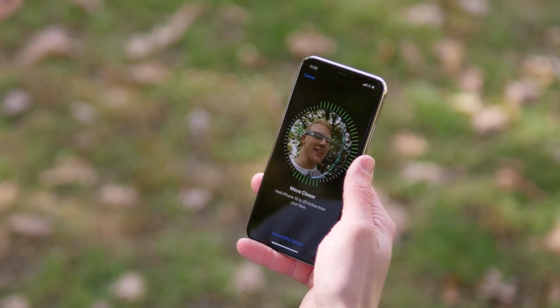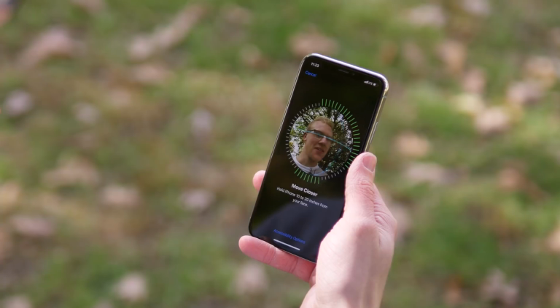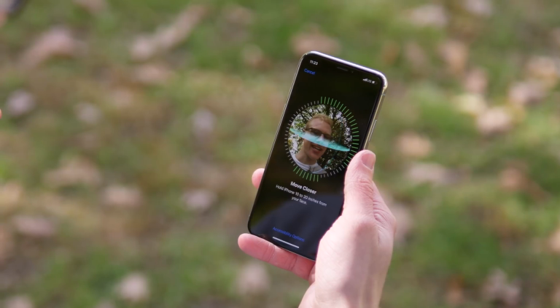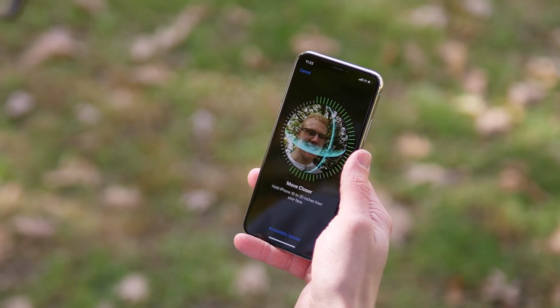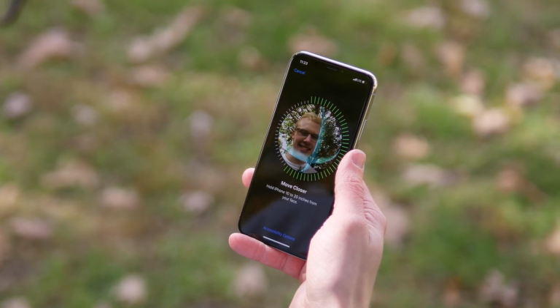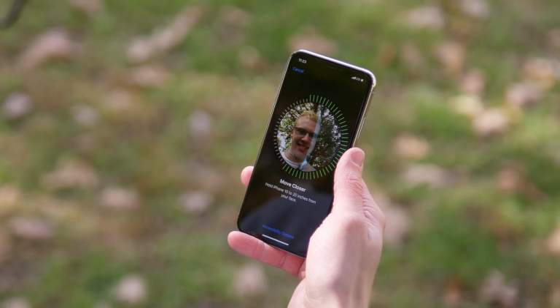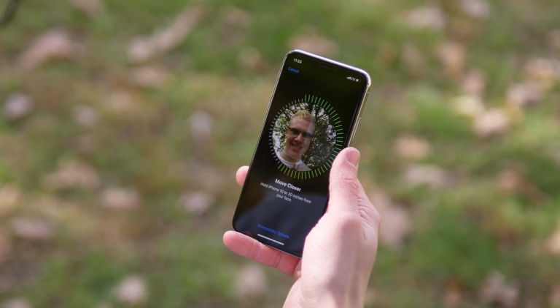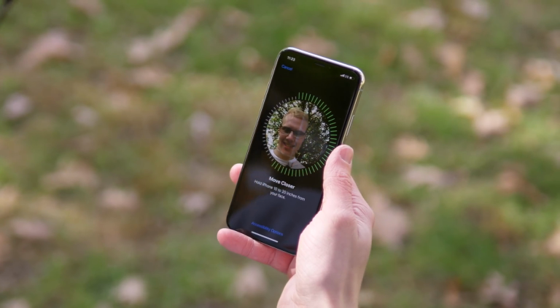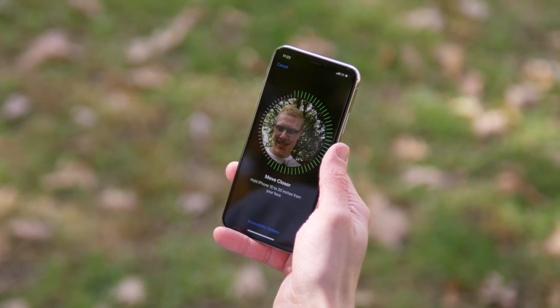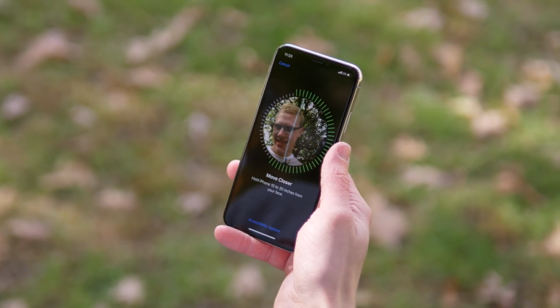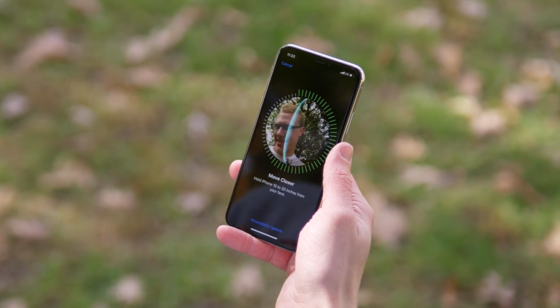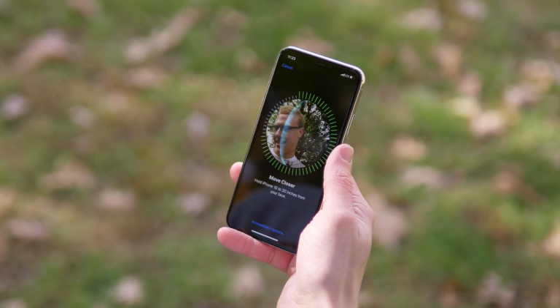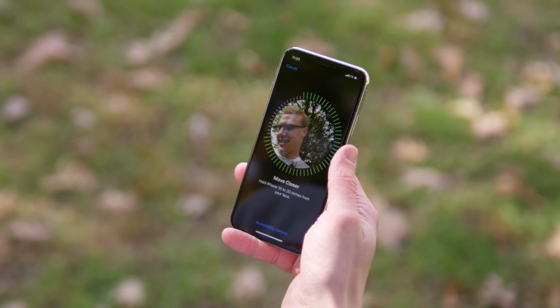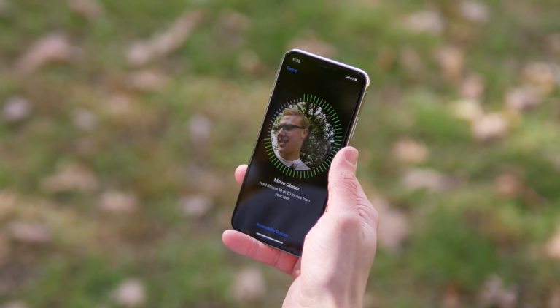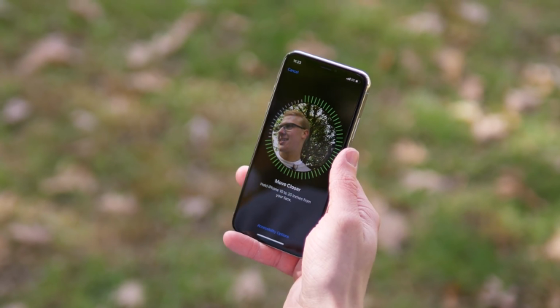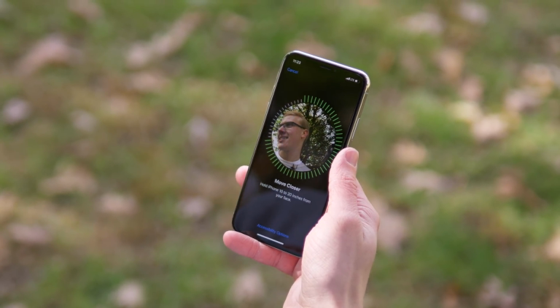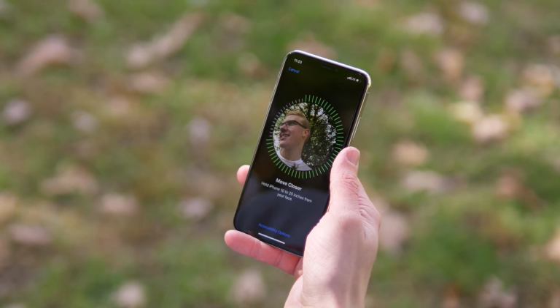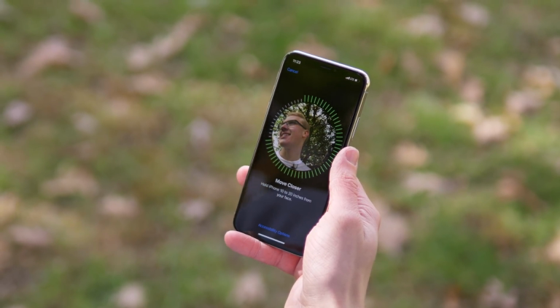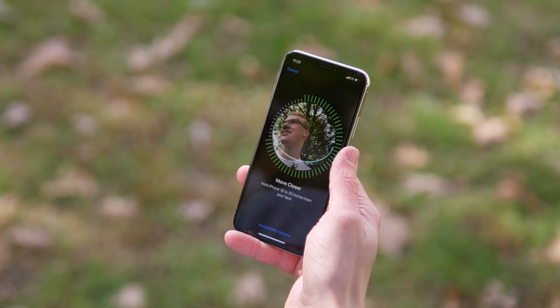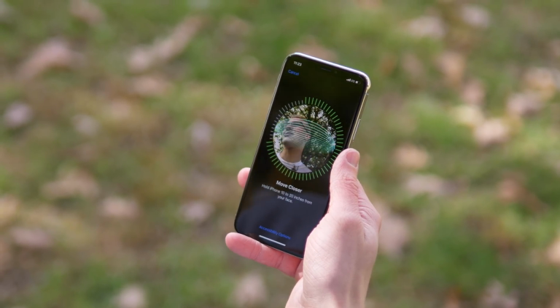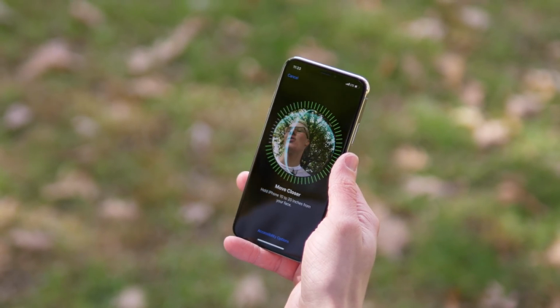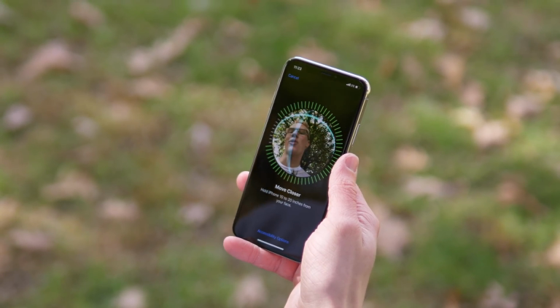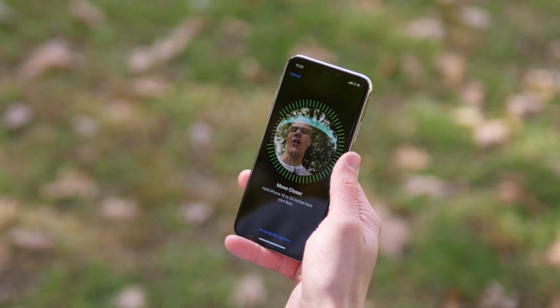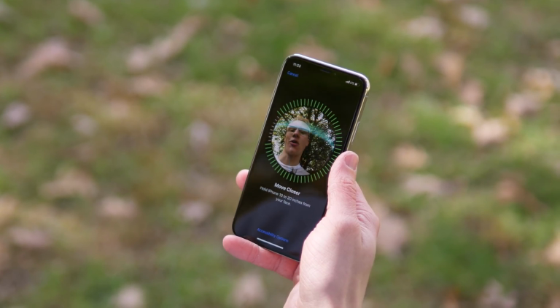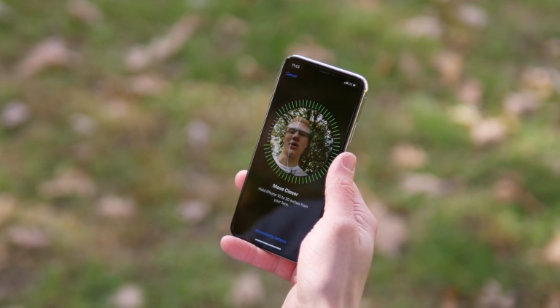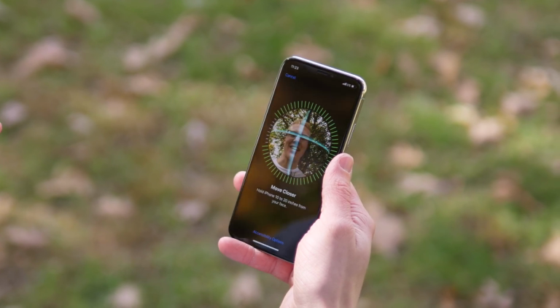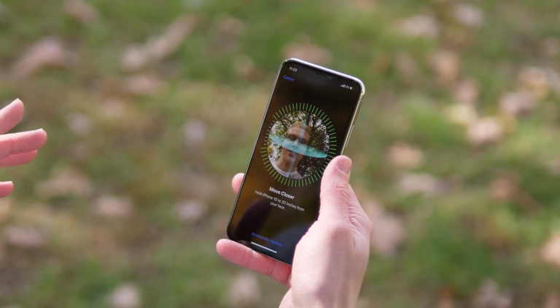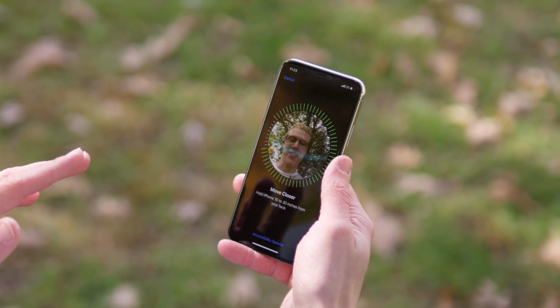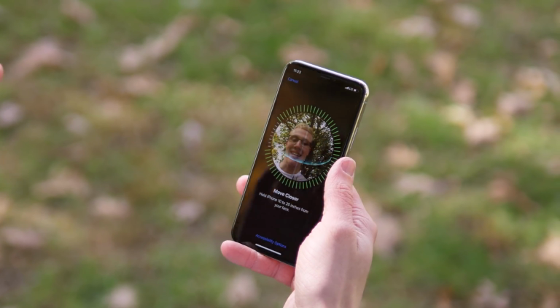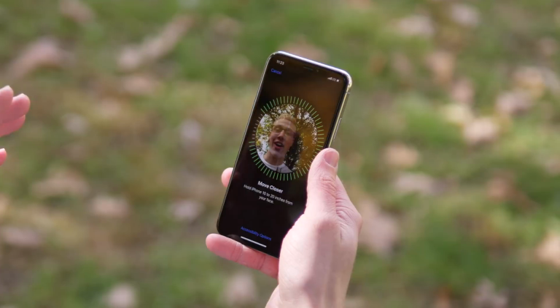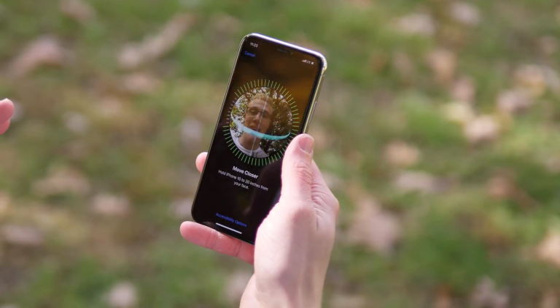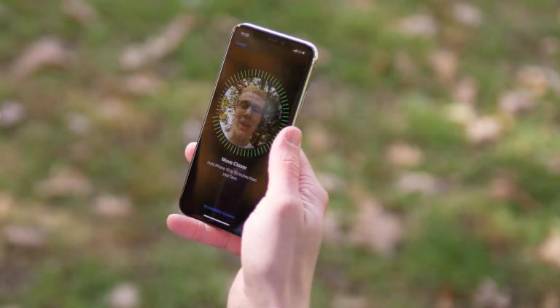So even though Face ID may be more secure, when it comes to raw speed, Touch ID is the clear winner.